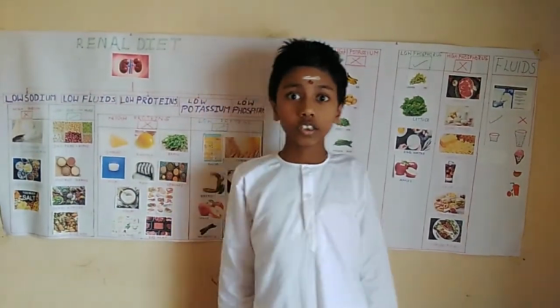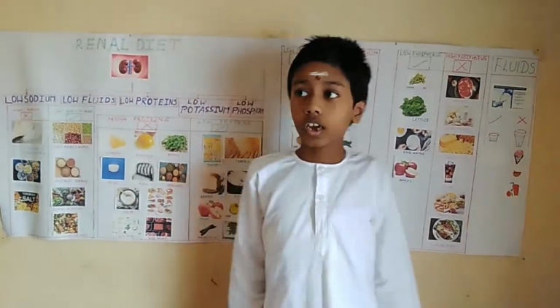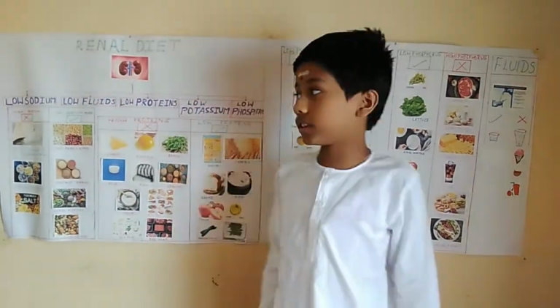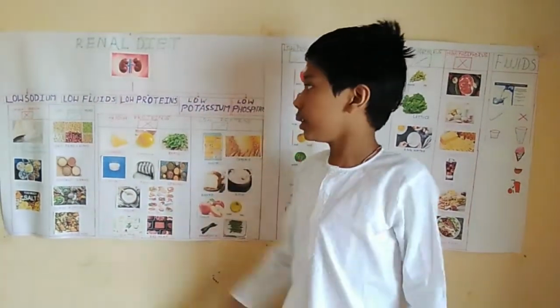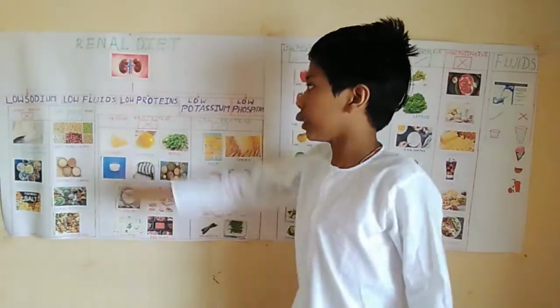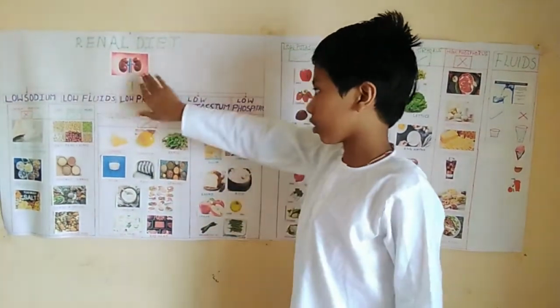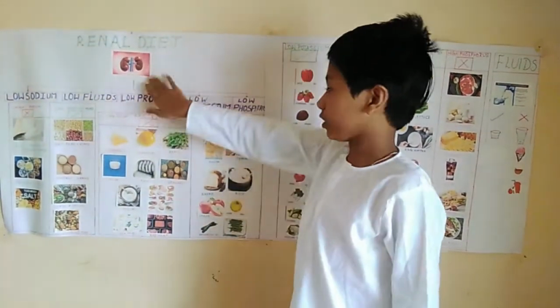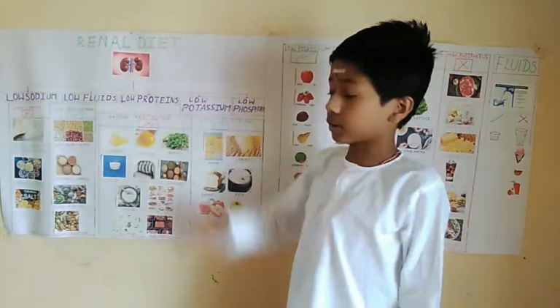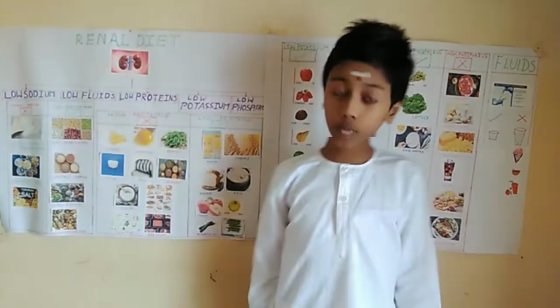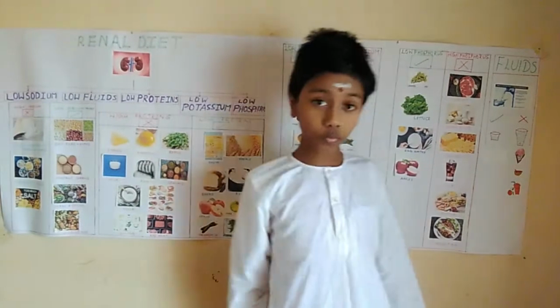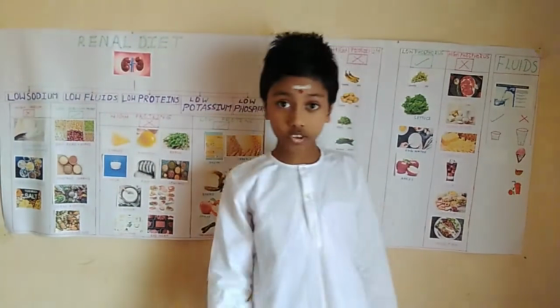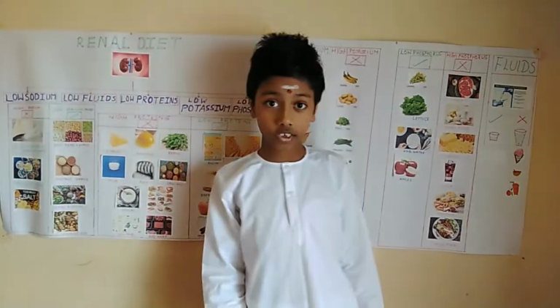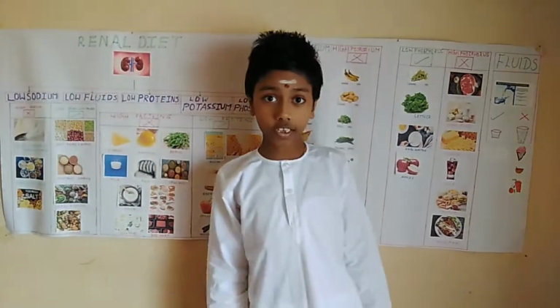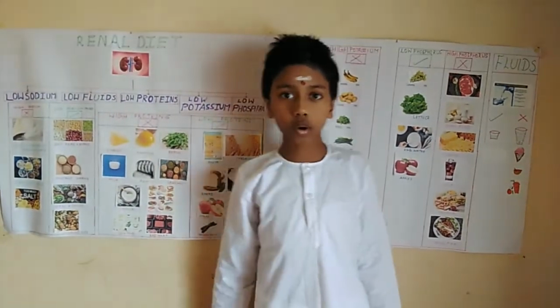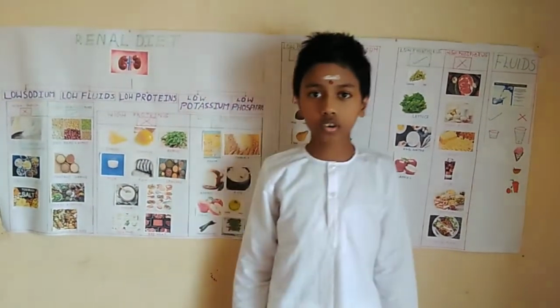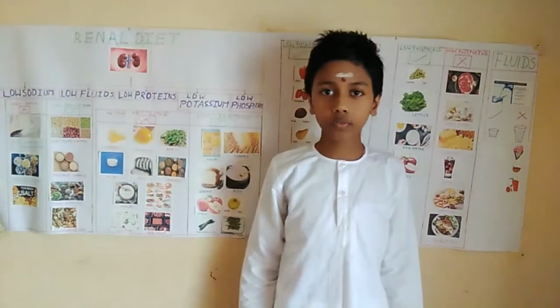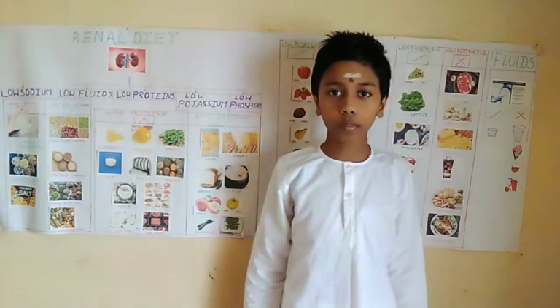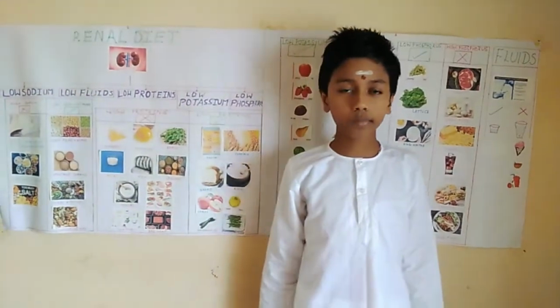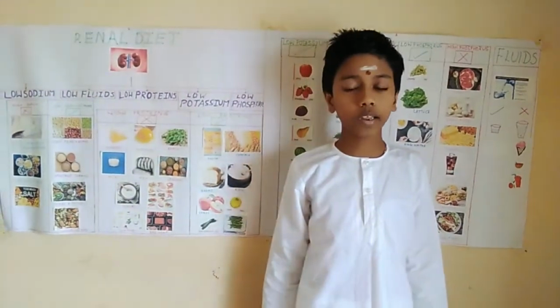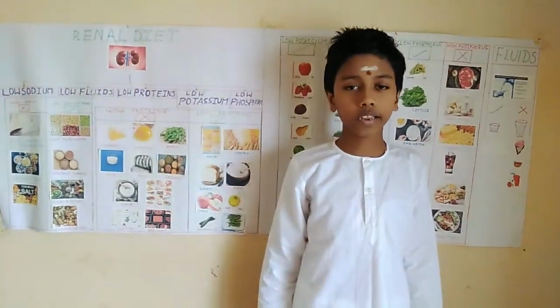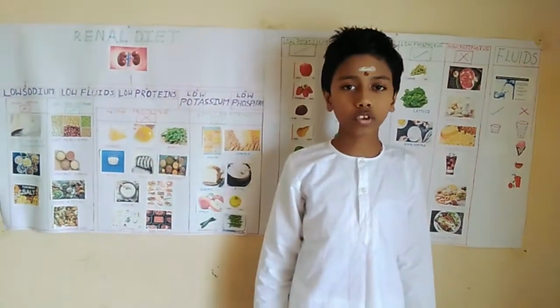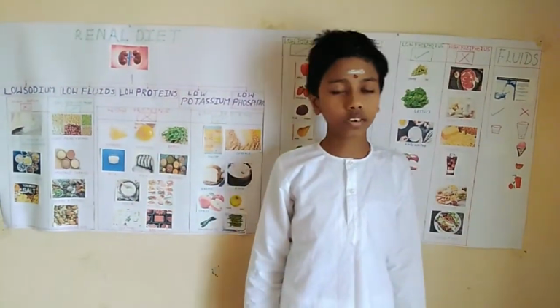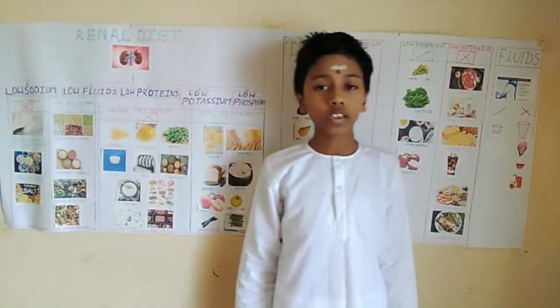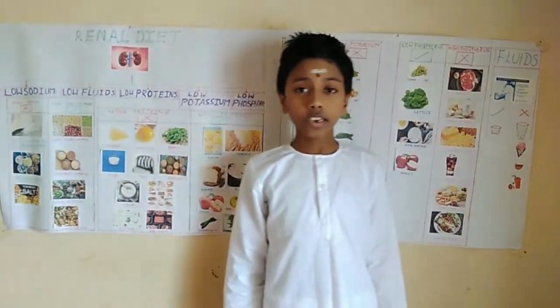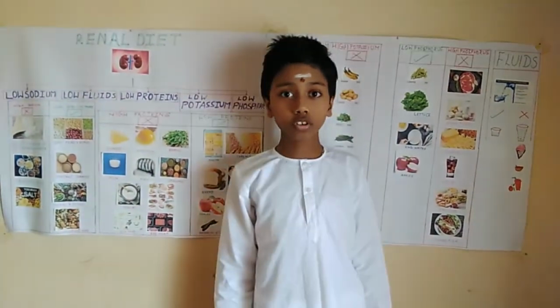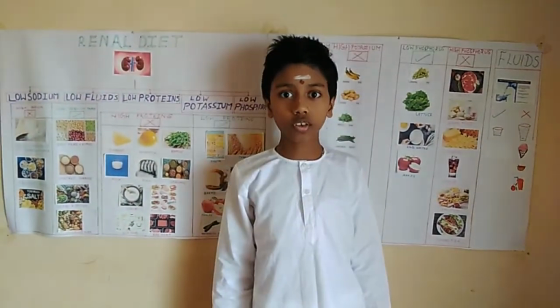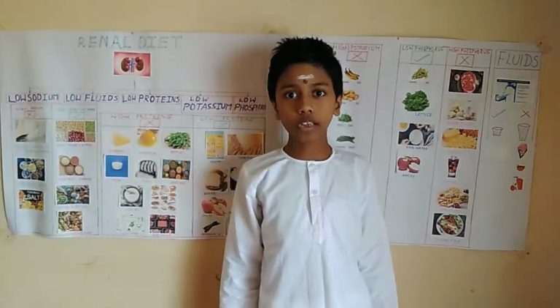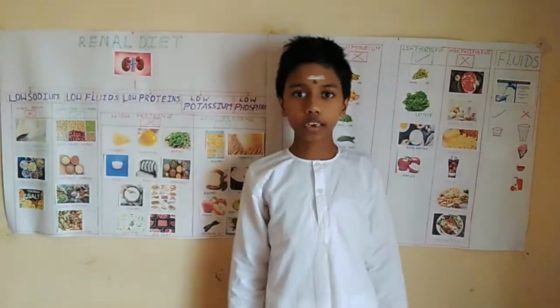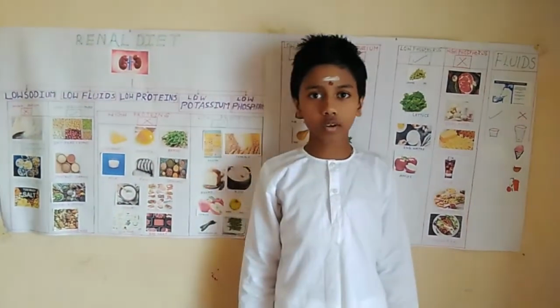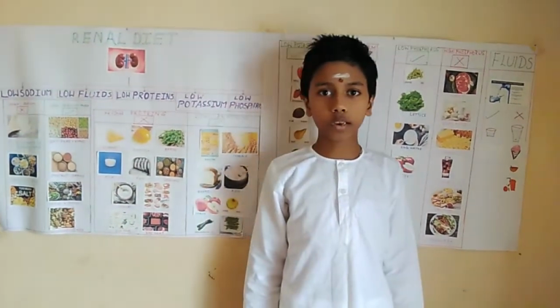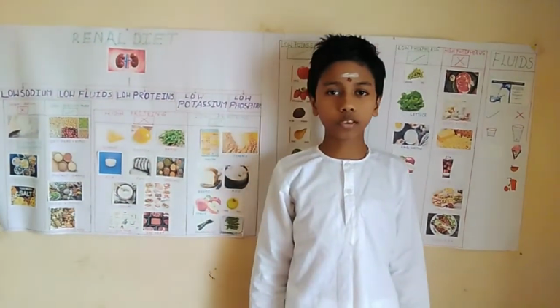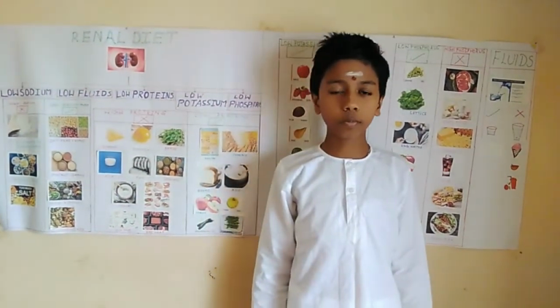A kidney is an organ that removes waste and extra water from our blood. It also keeps the electrolyte levels balanced.